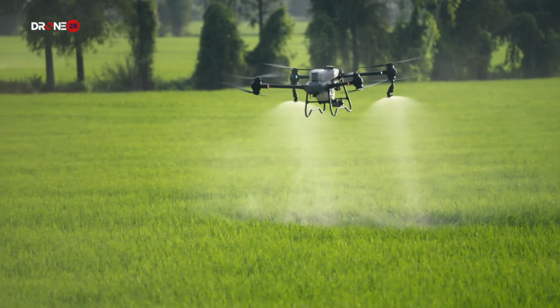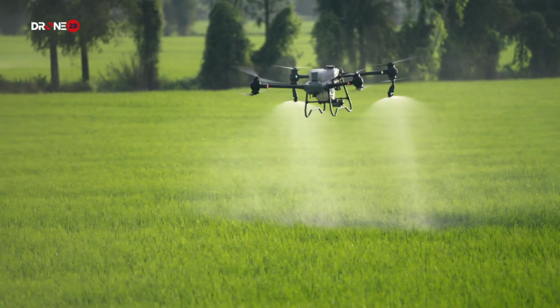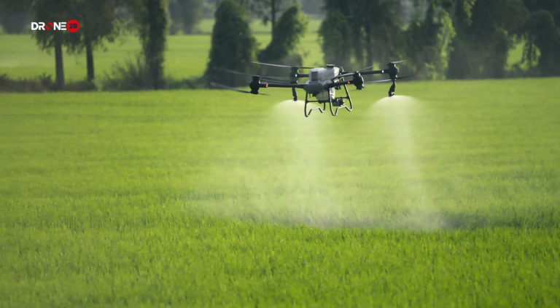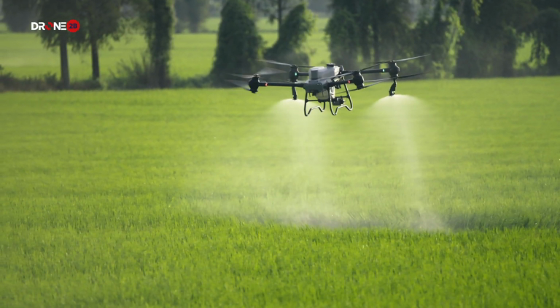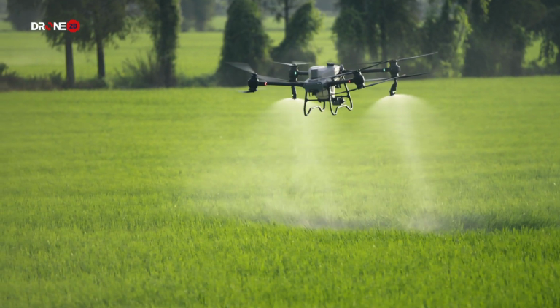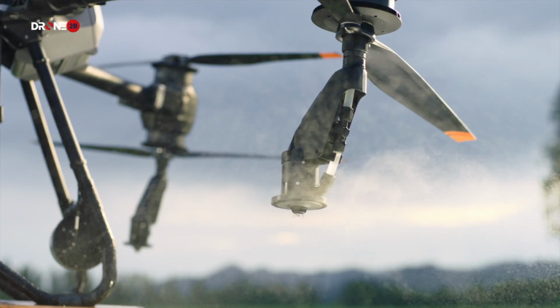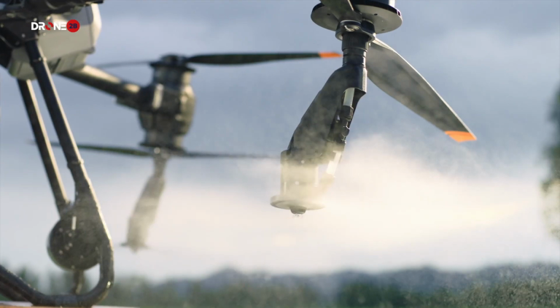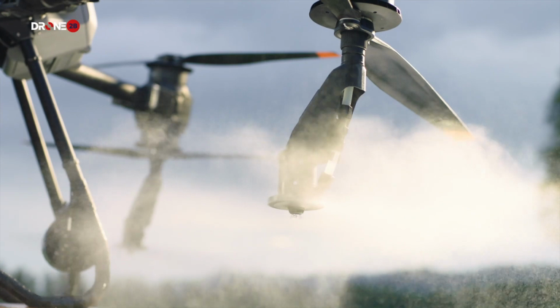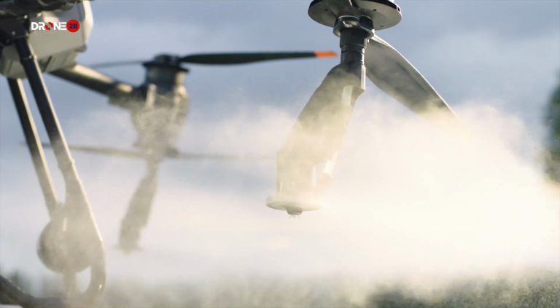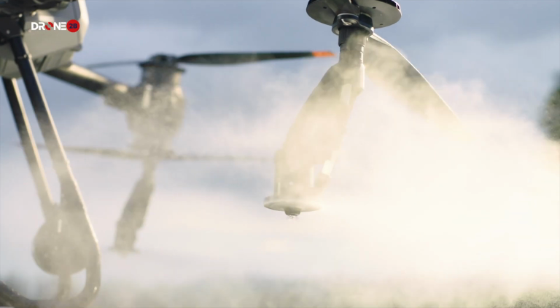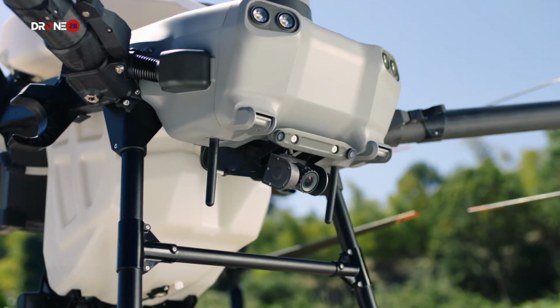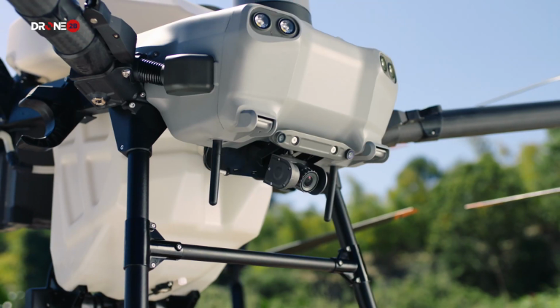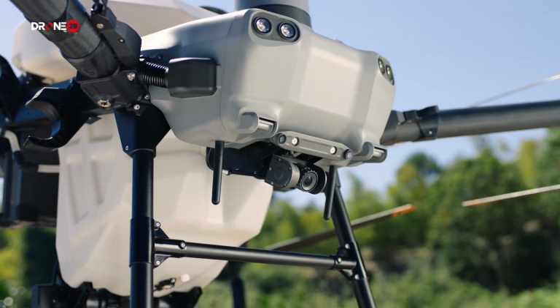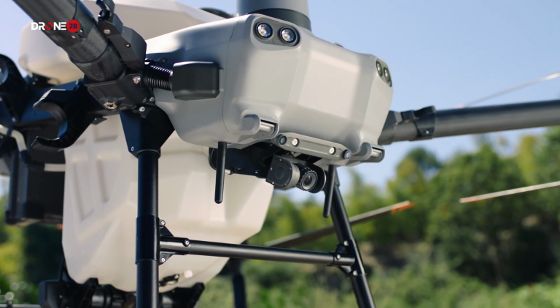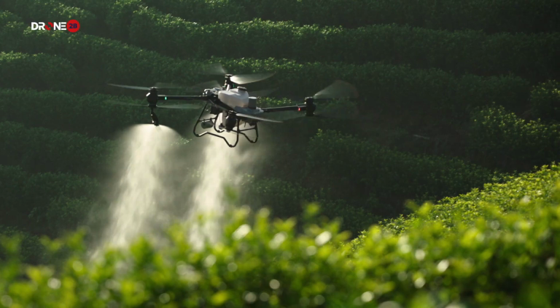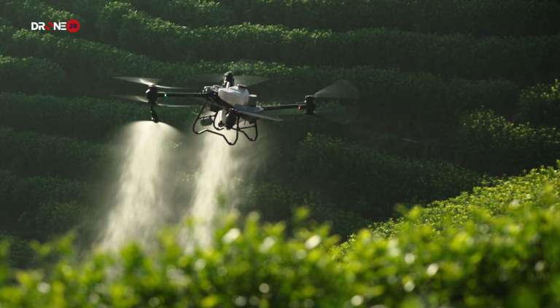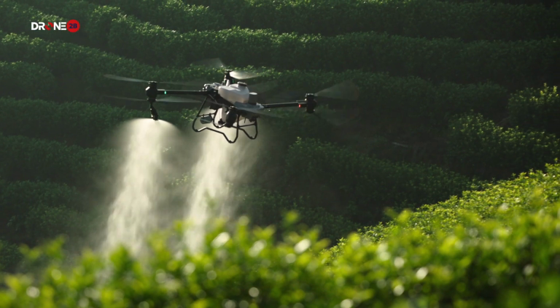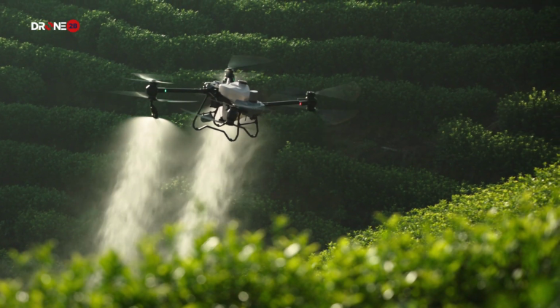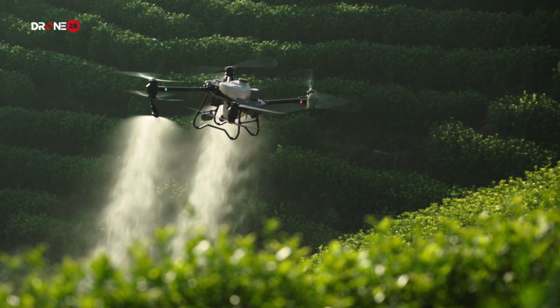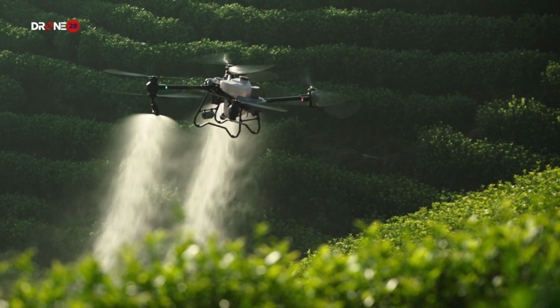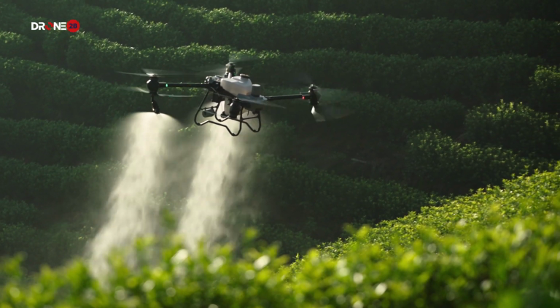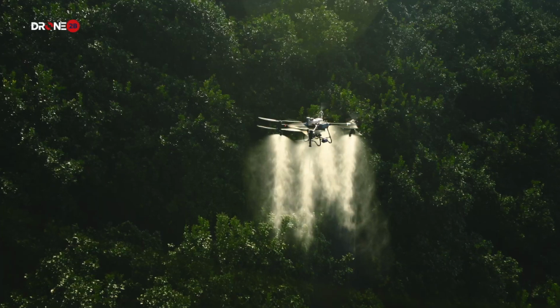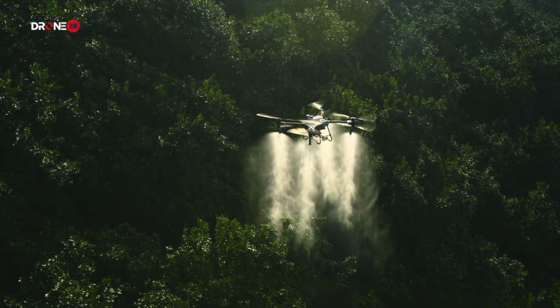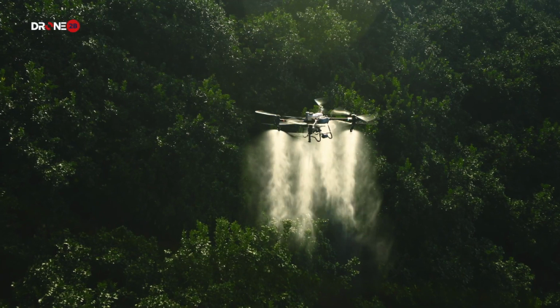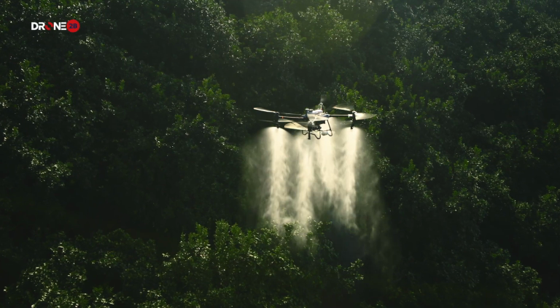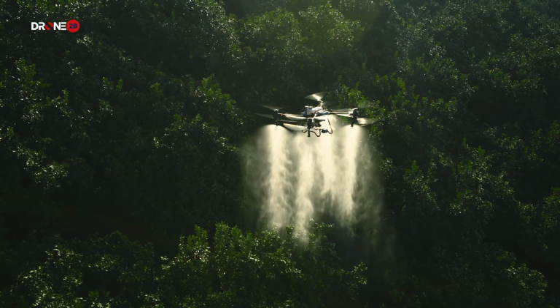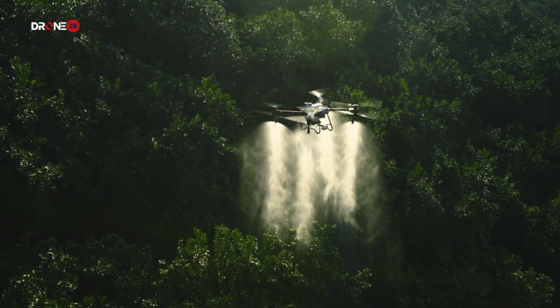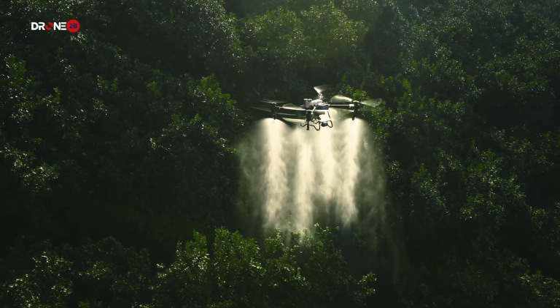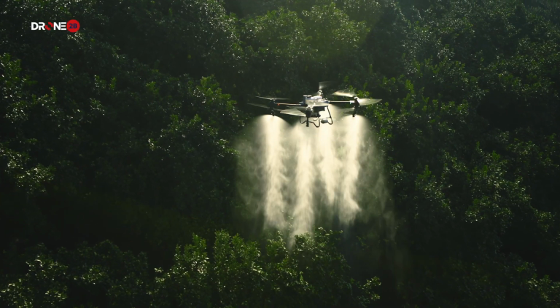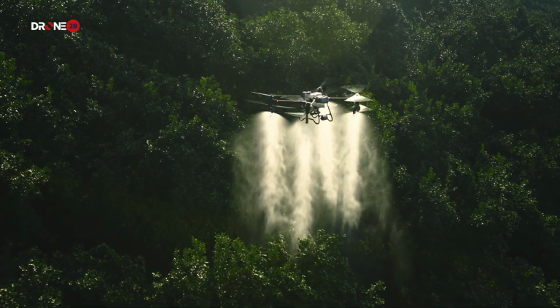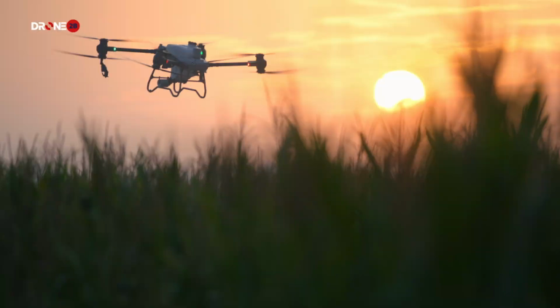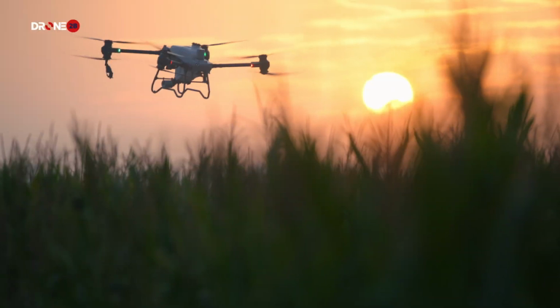Stable. Reliable. Smart. This is the new generation of DJI Agras drones.